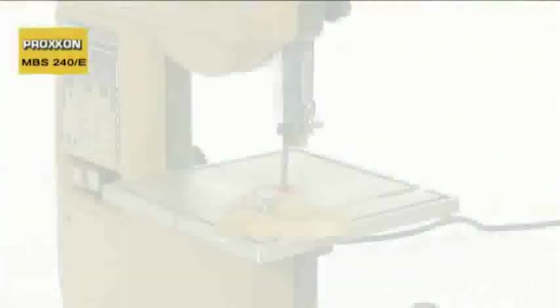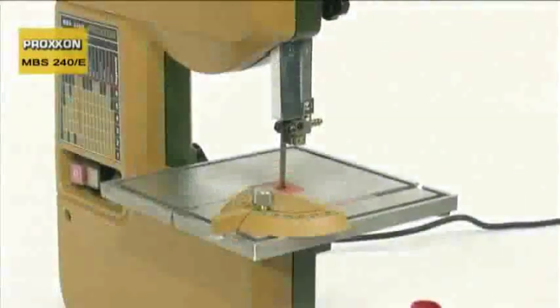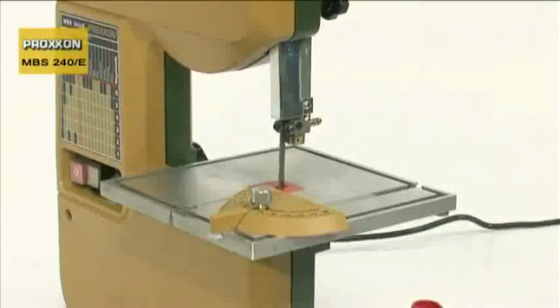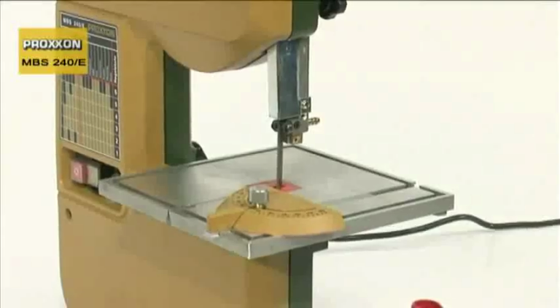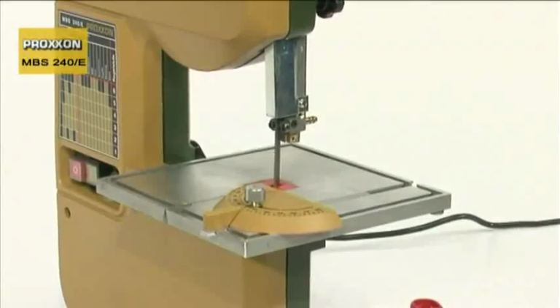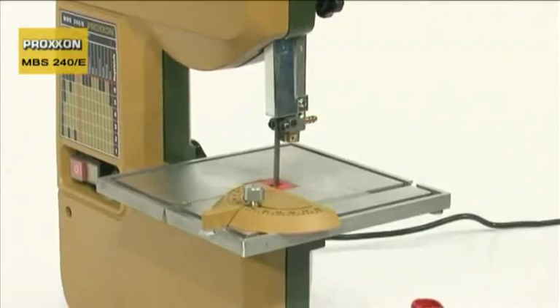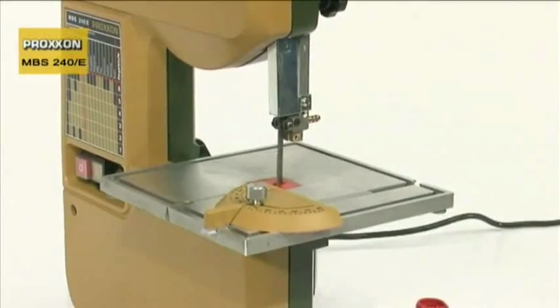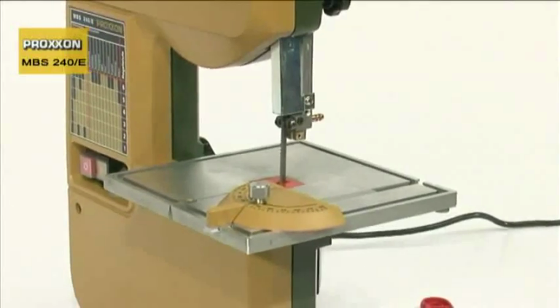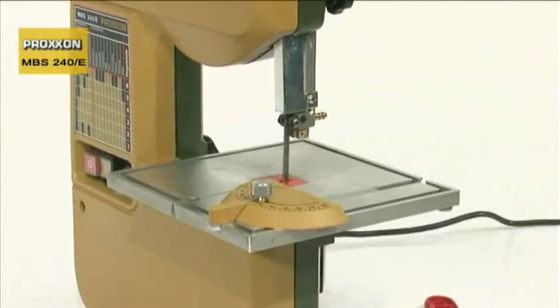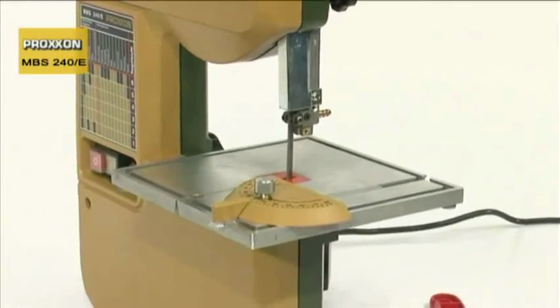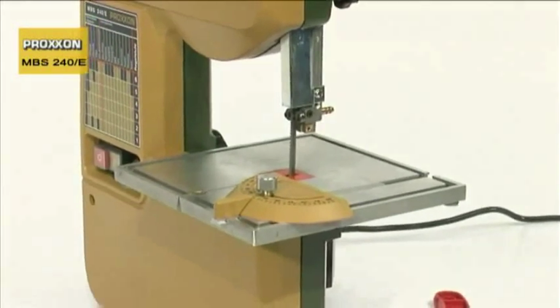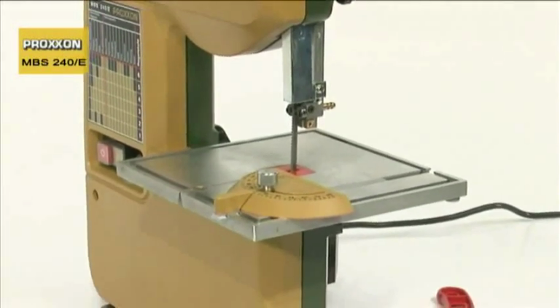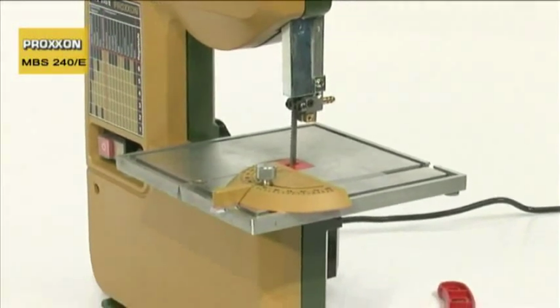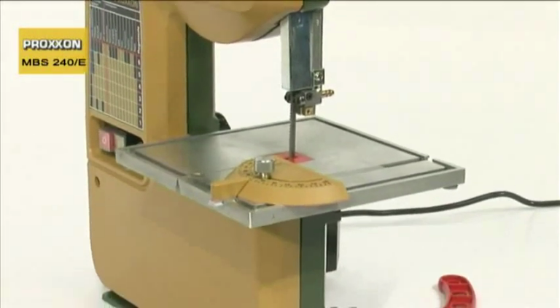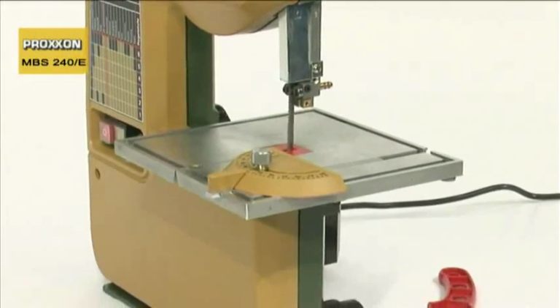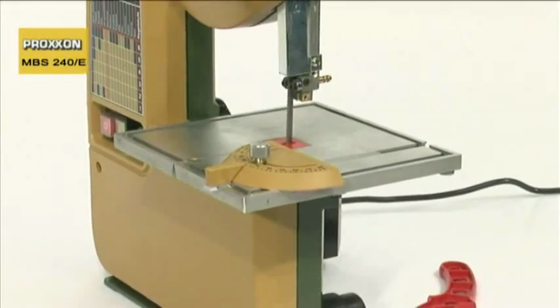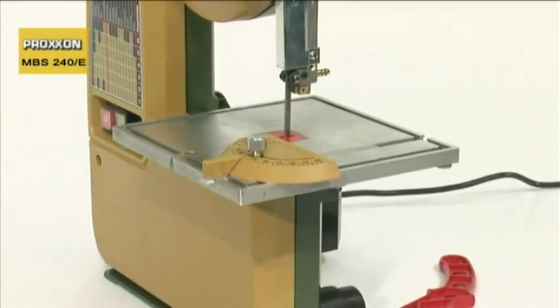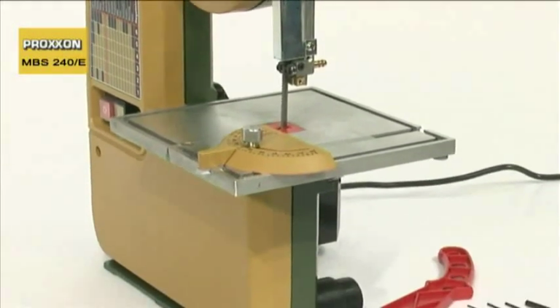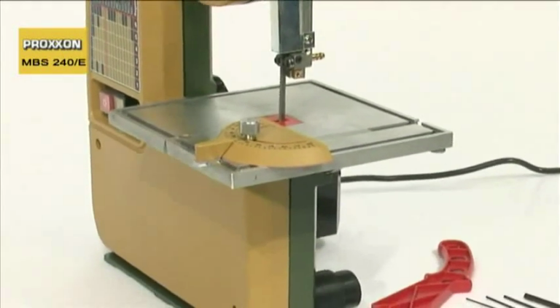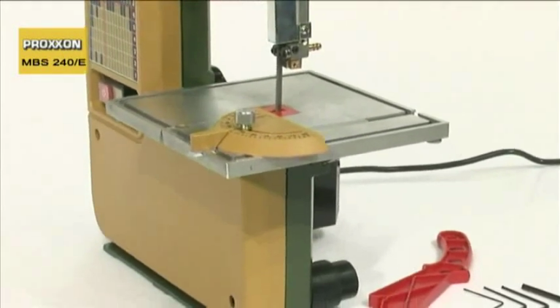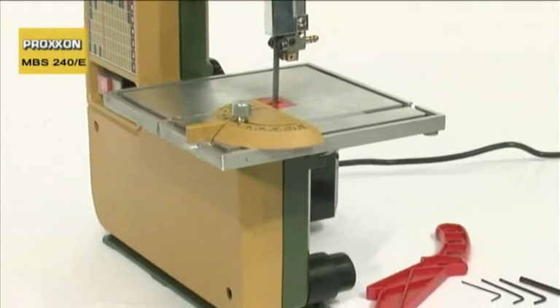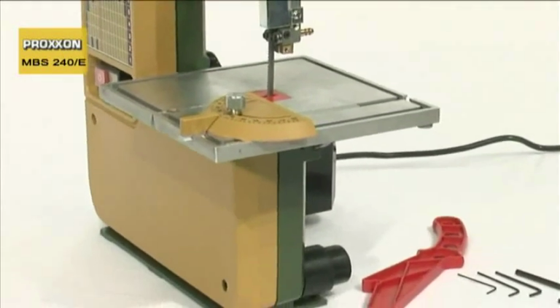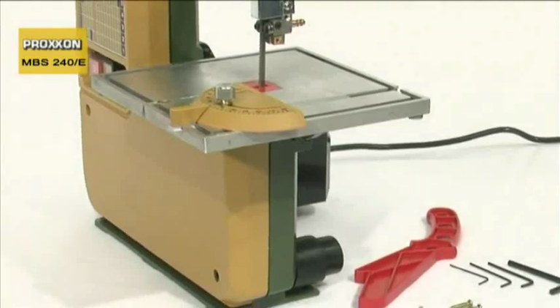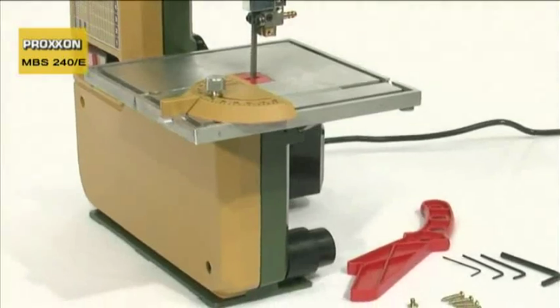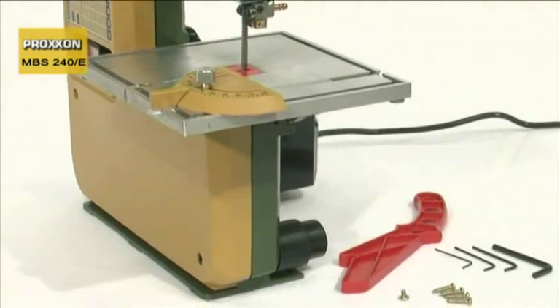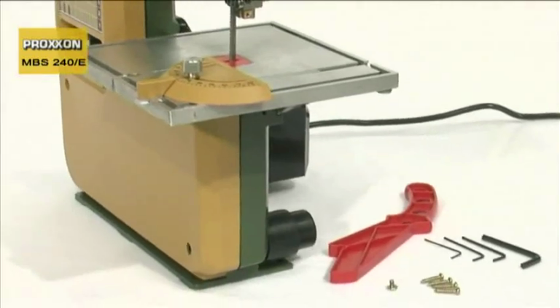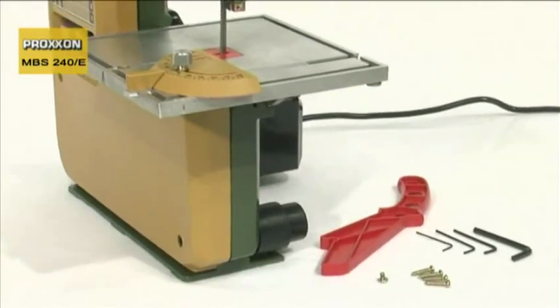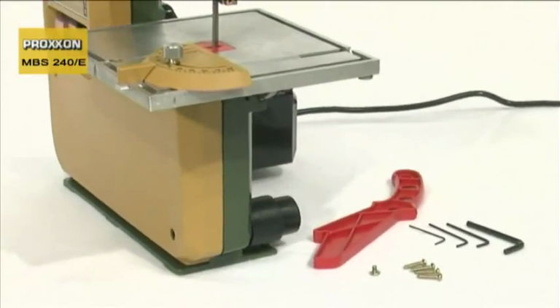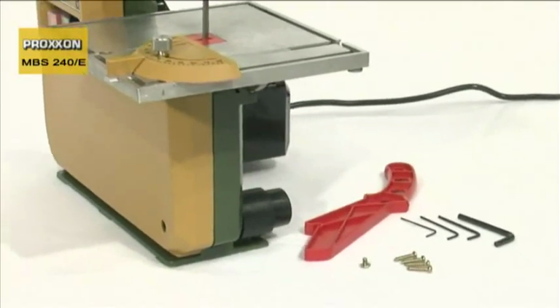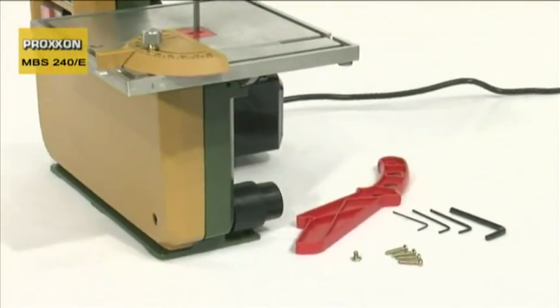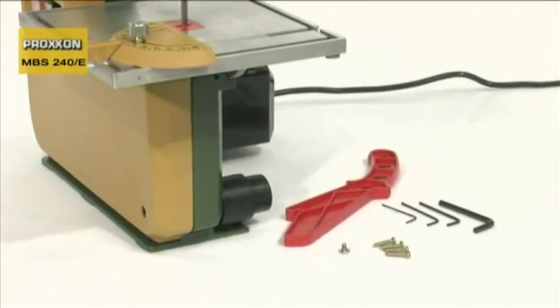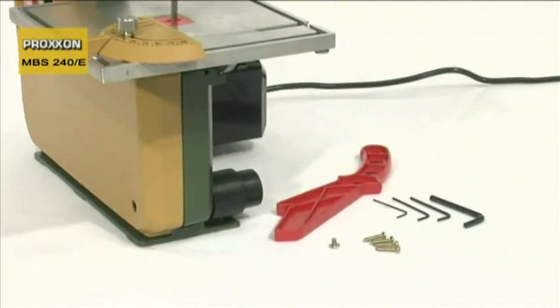The scope of delivery is rounded off with a mitre fence, a push stick, and an adapter for a powerful dust extractor.